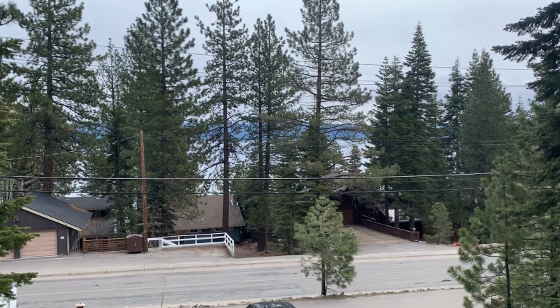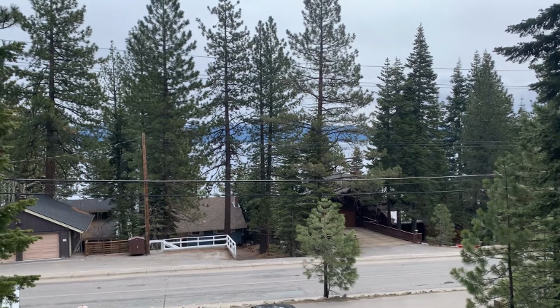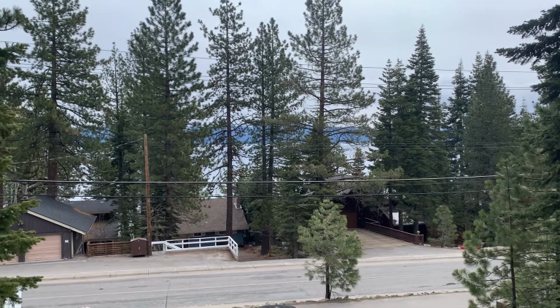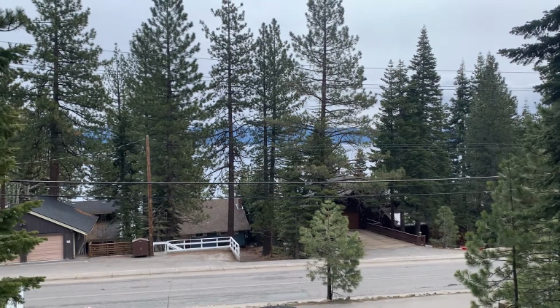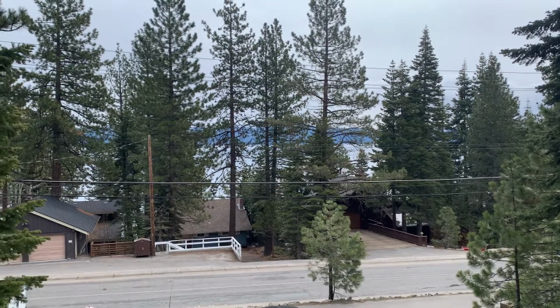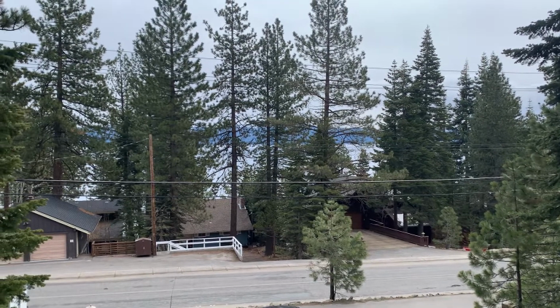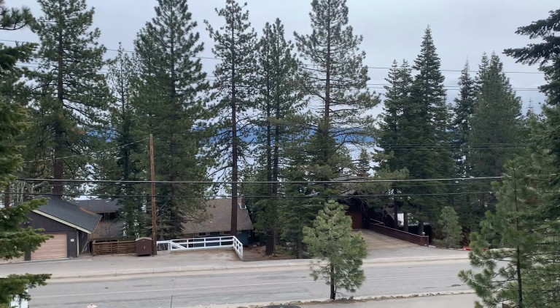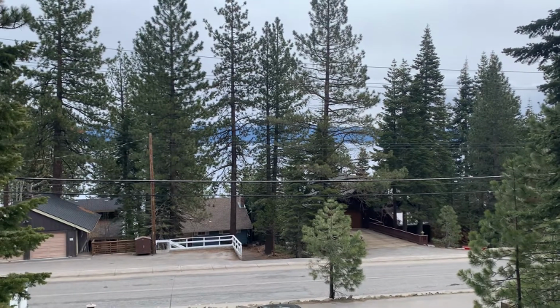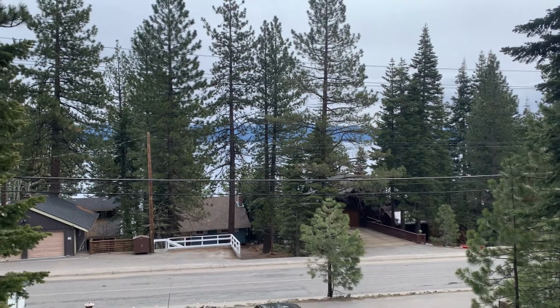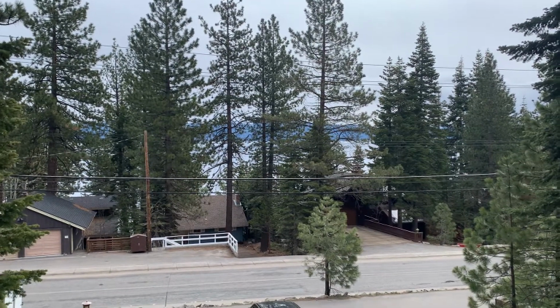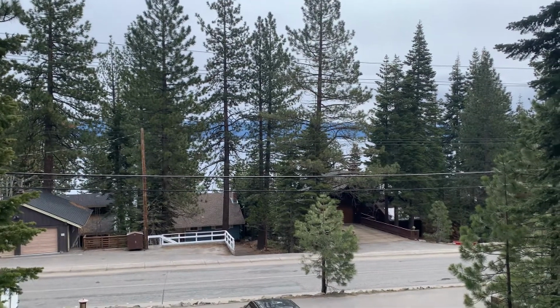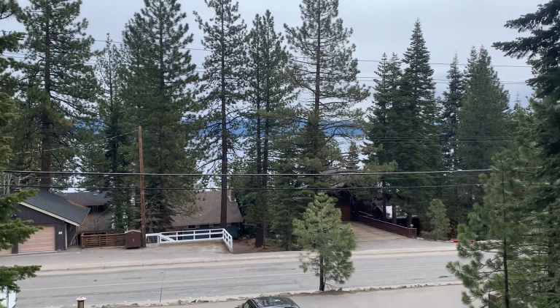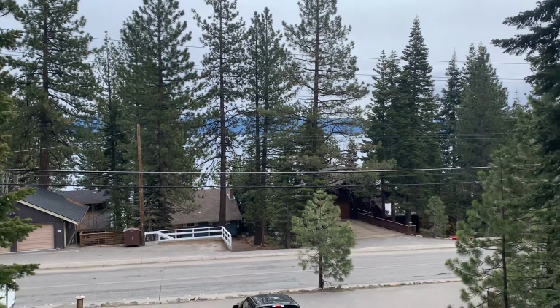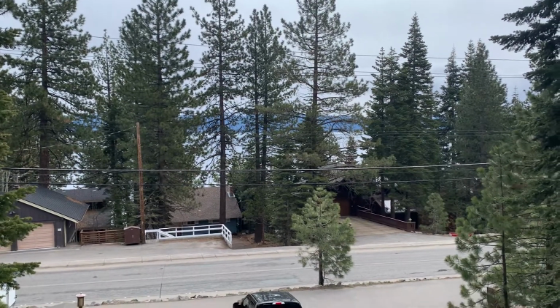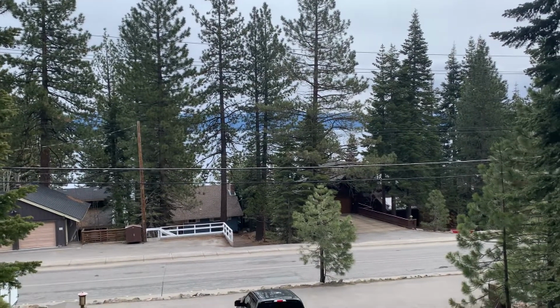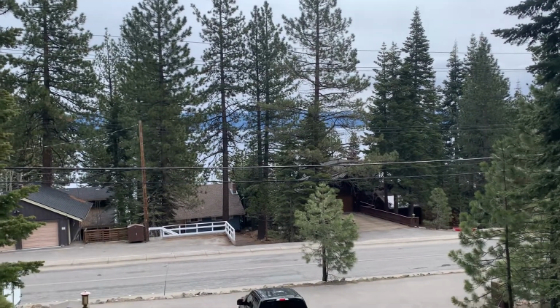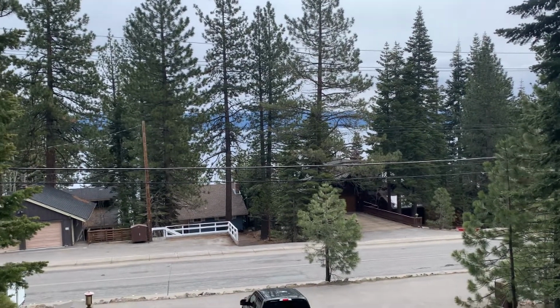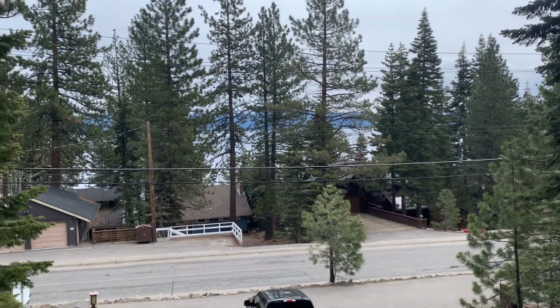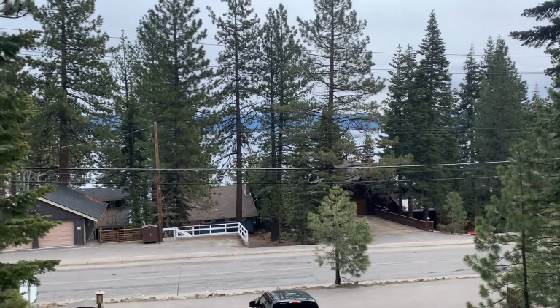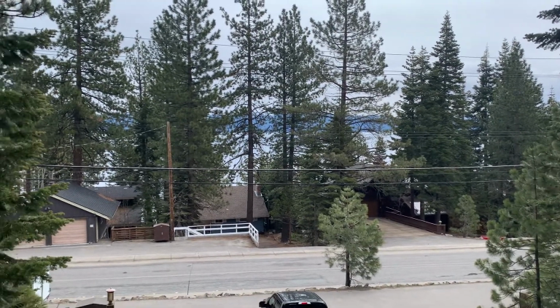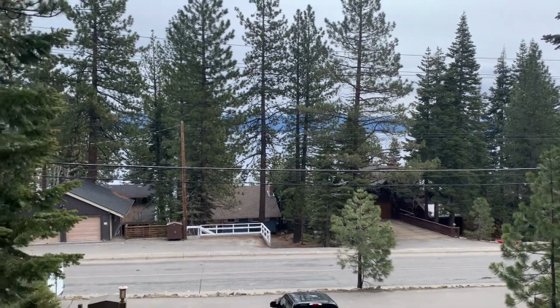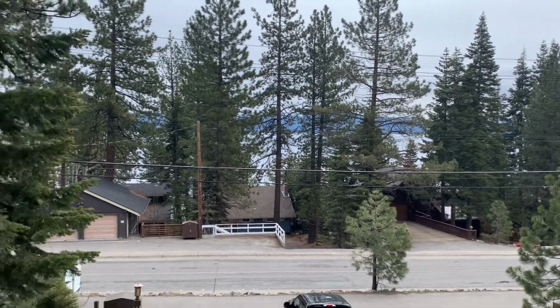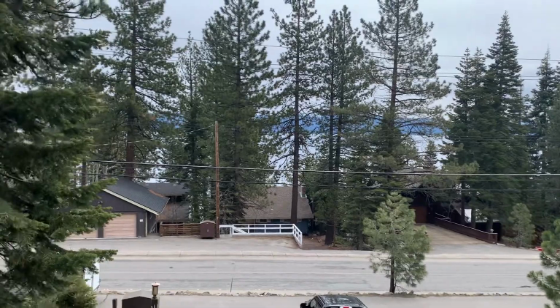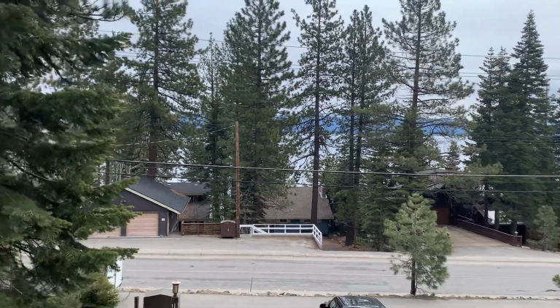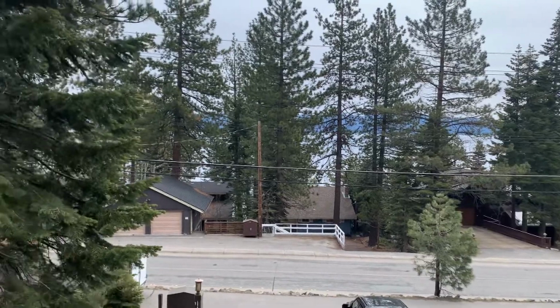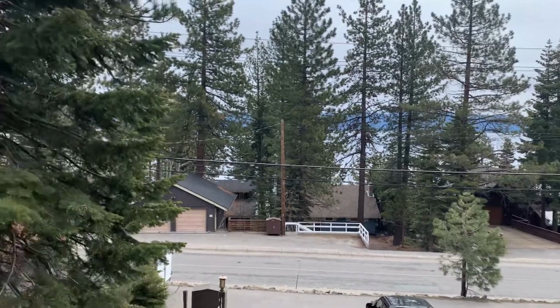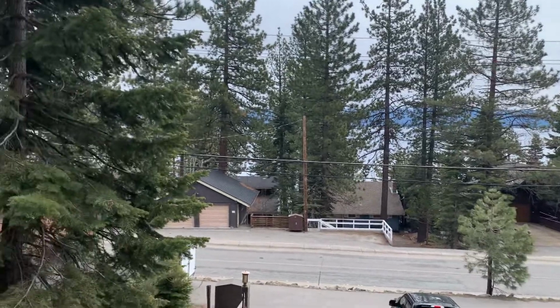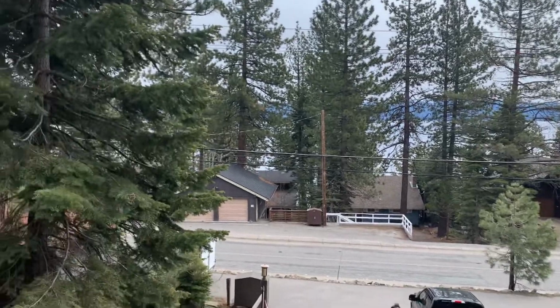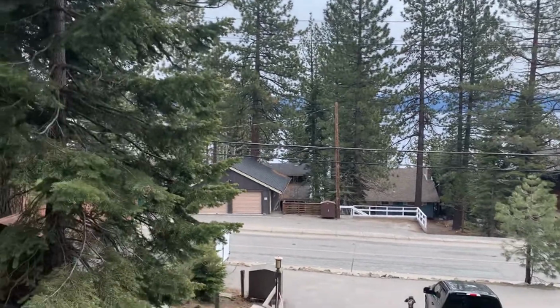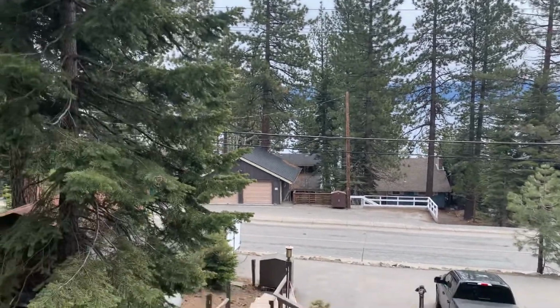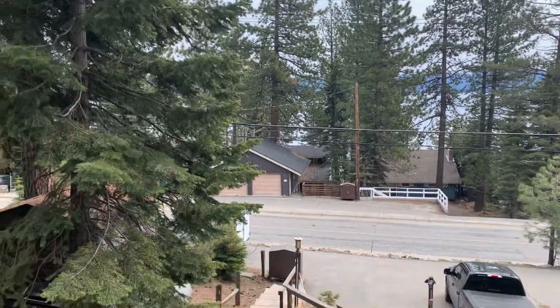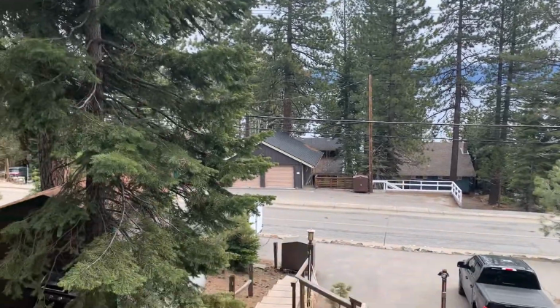Hello and welcome back to the Big Blue Lake. It's Alex and right now I'm at 3765 North Lake Boulevard.